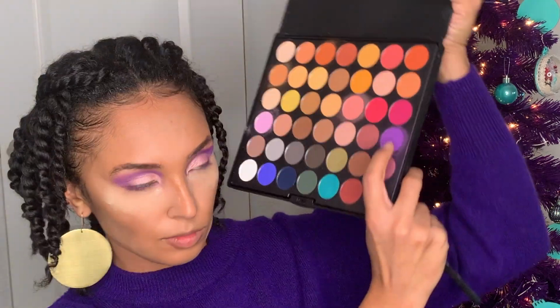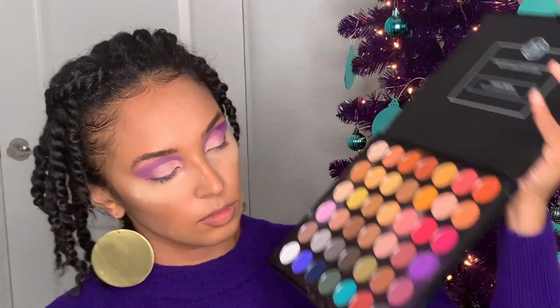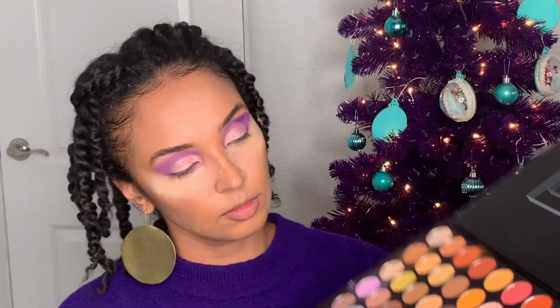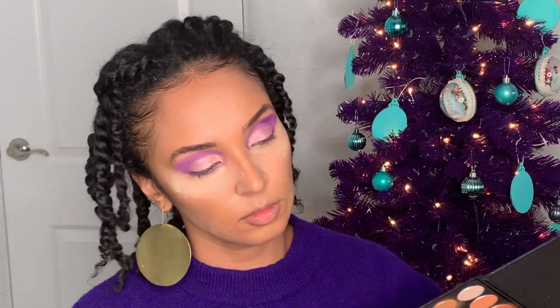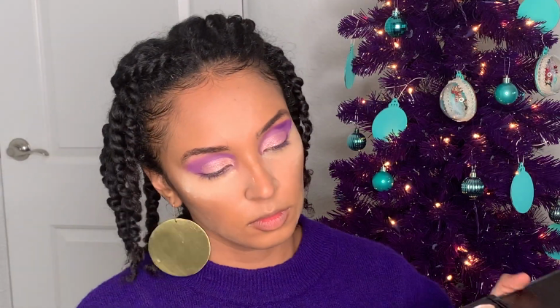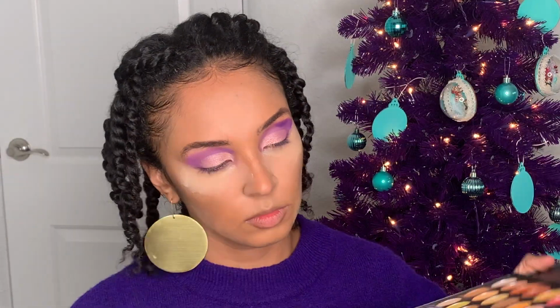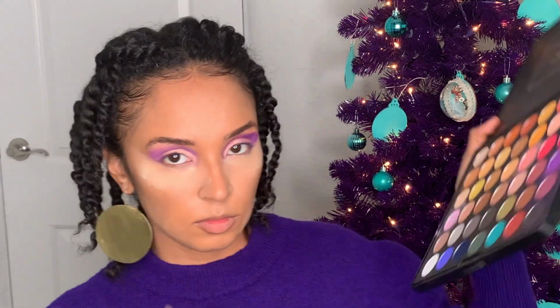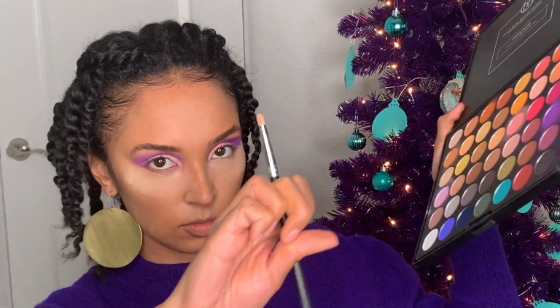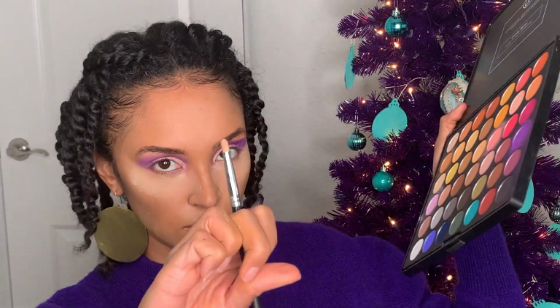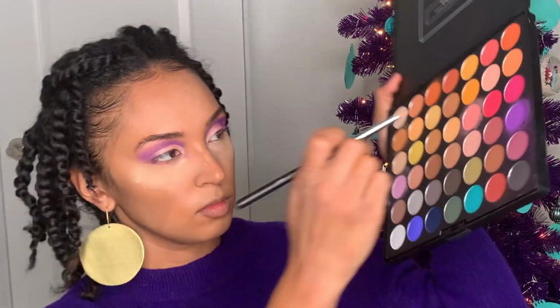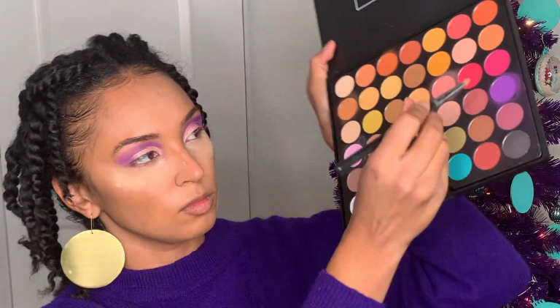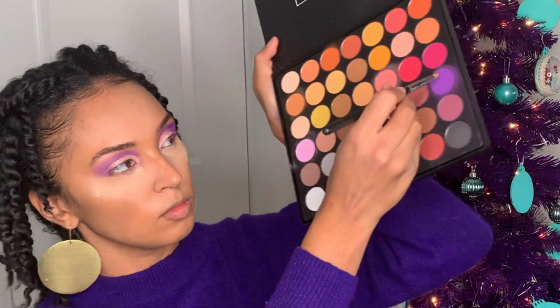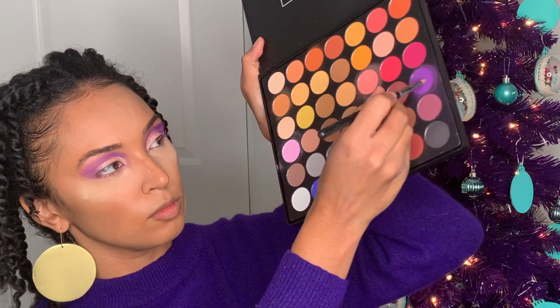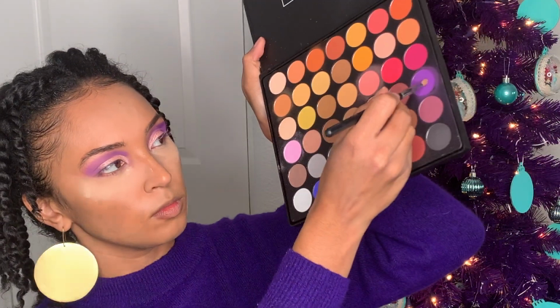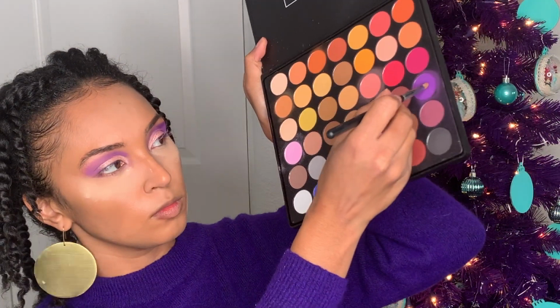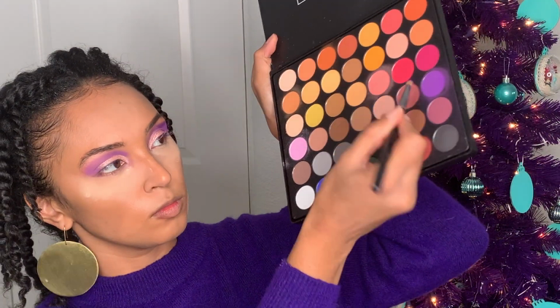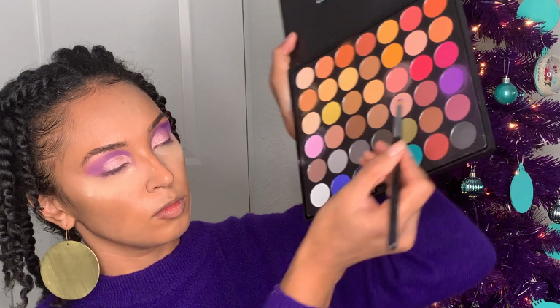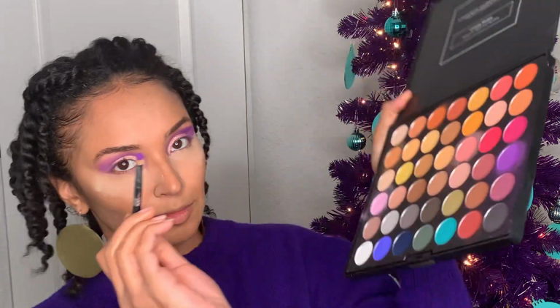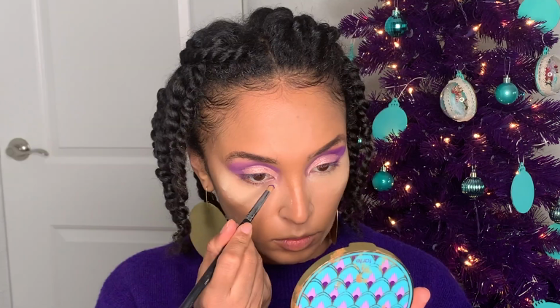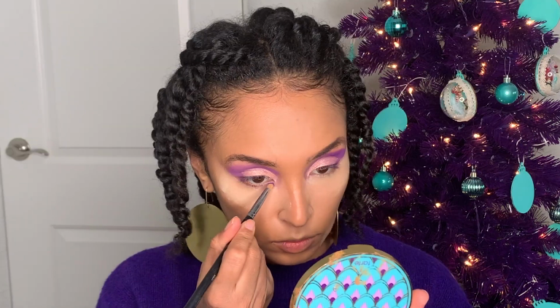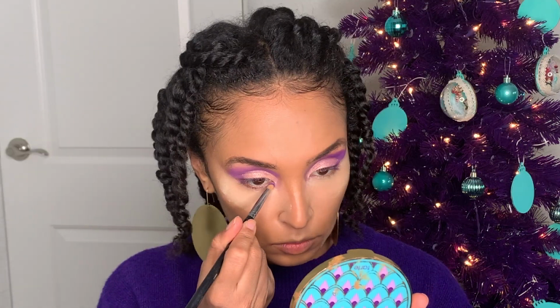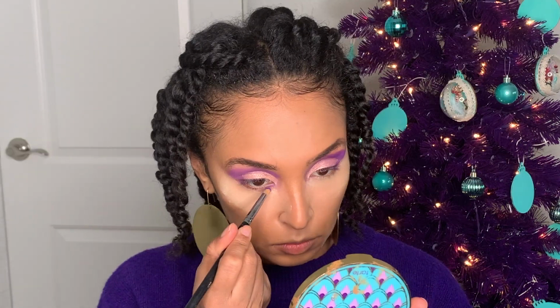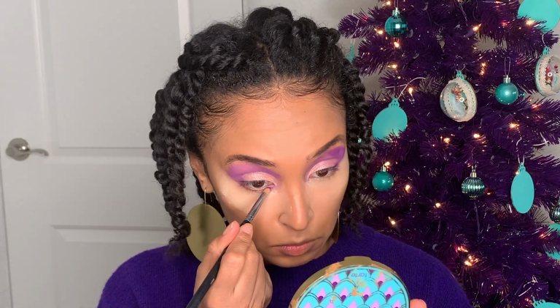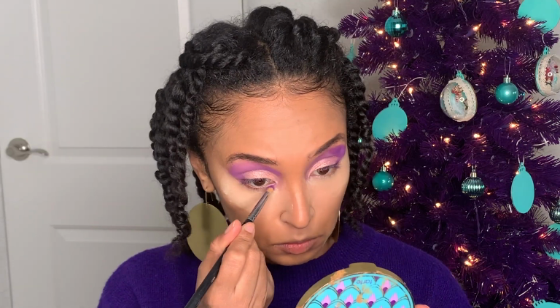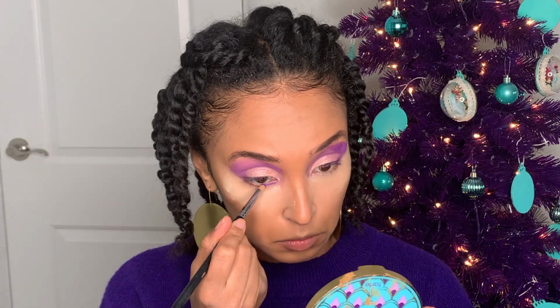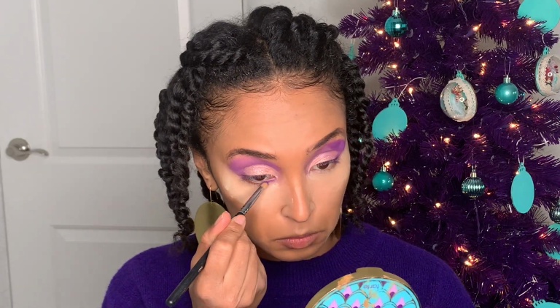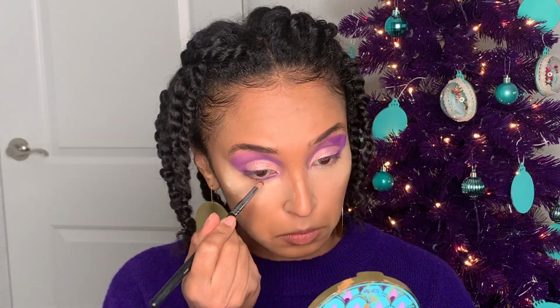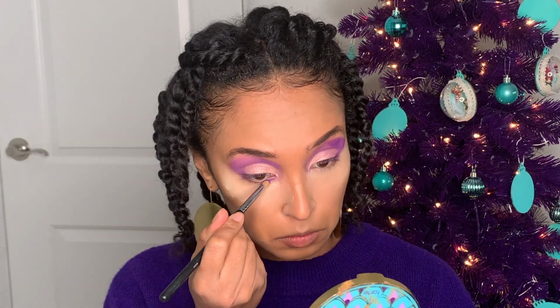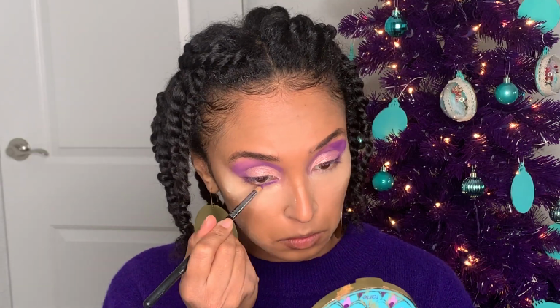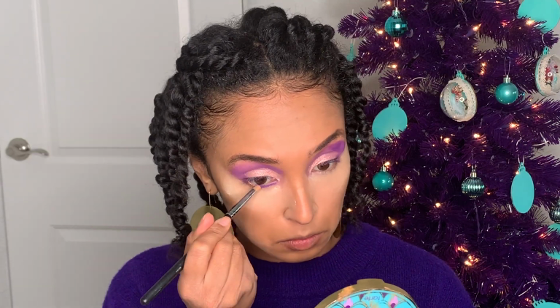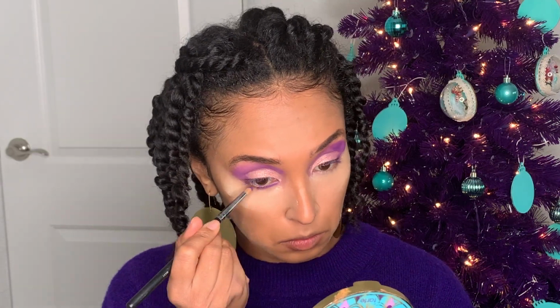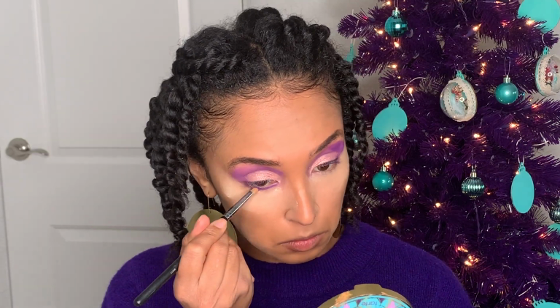I'm going to go back in with that purple shade, using a pencil brush to apply it to my lower lash line.